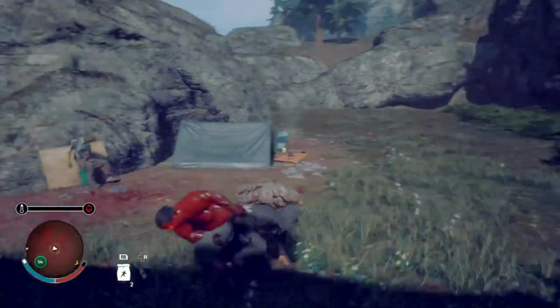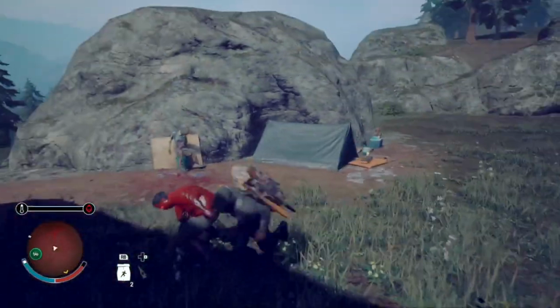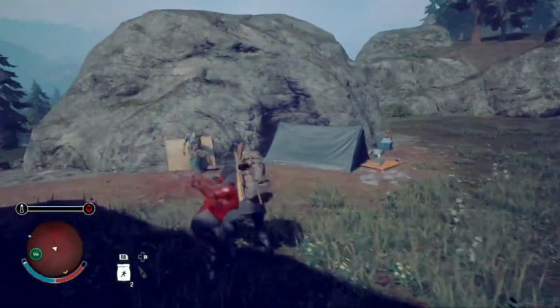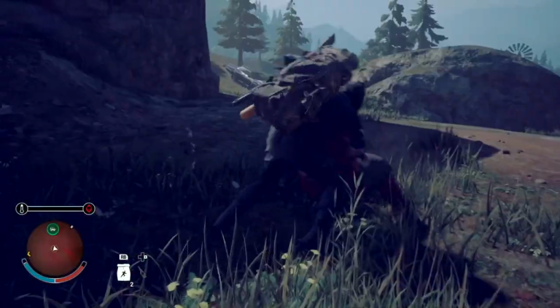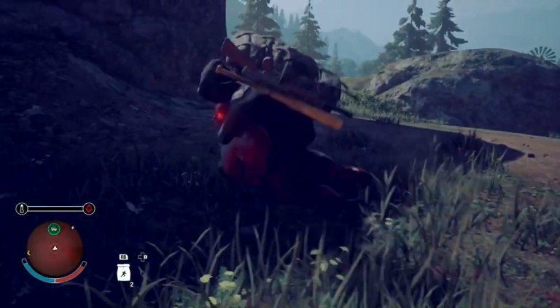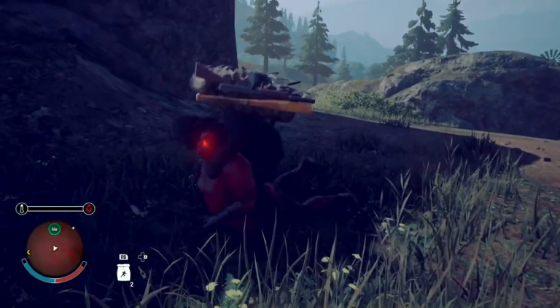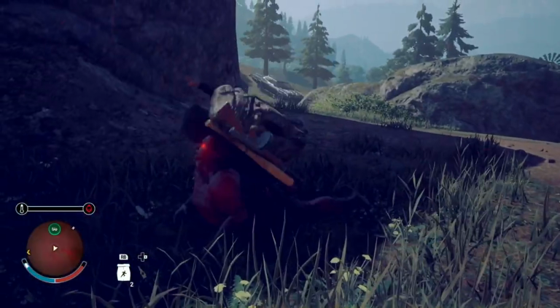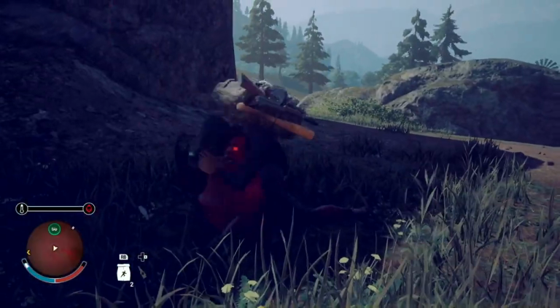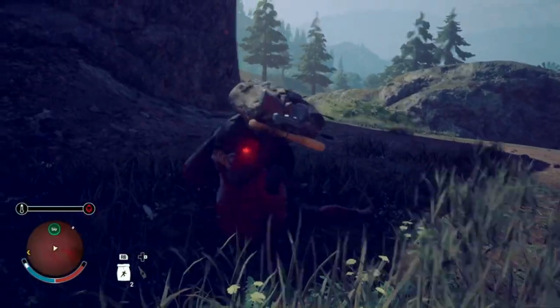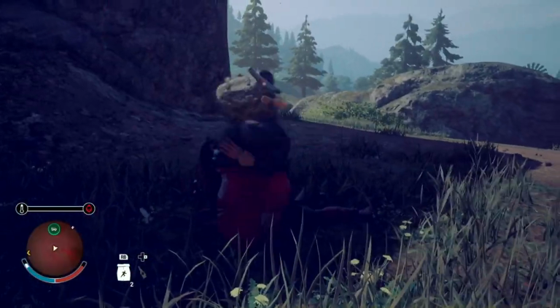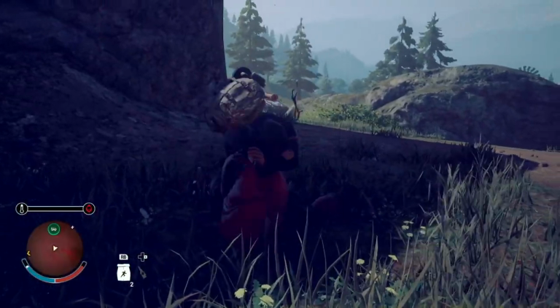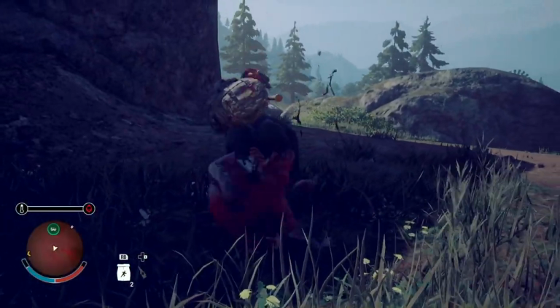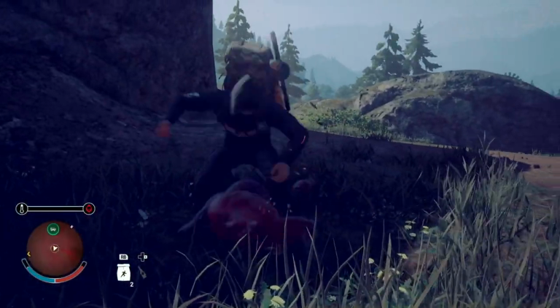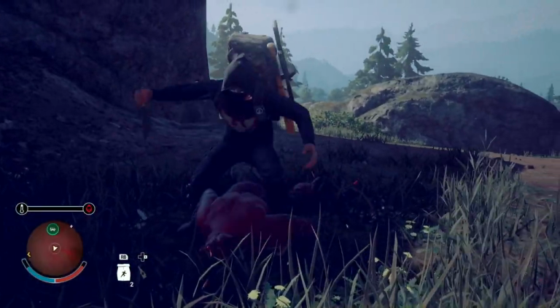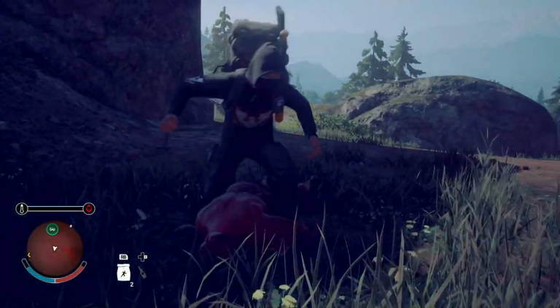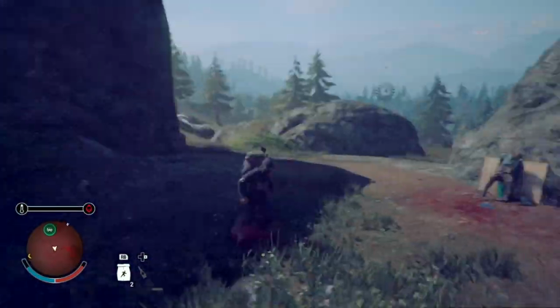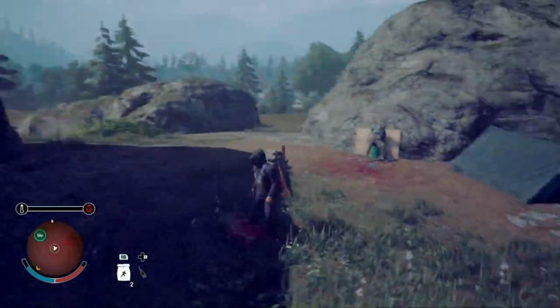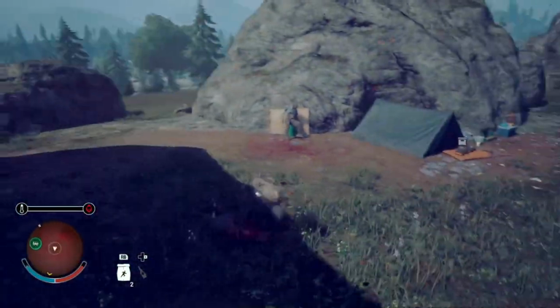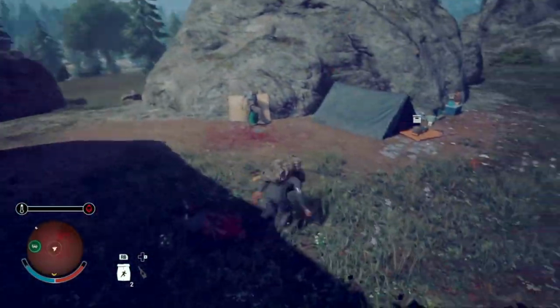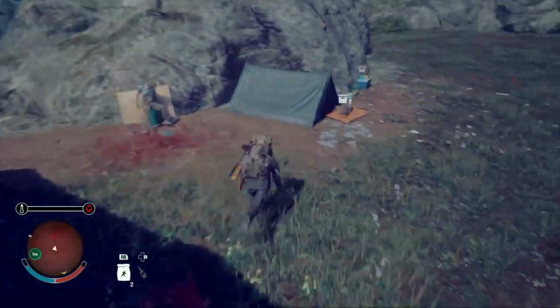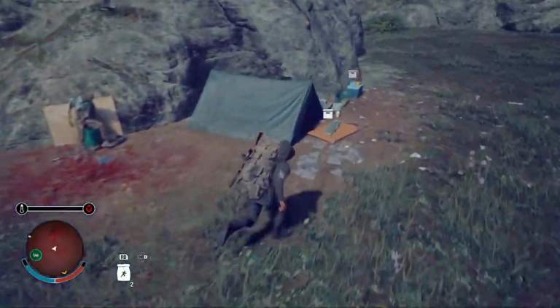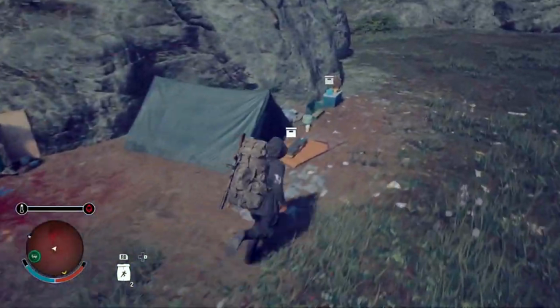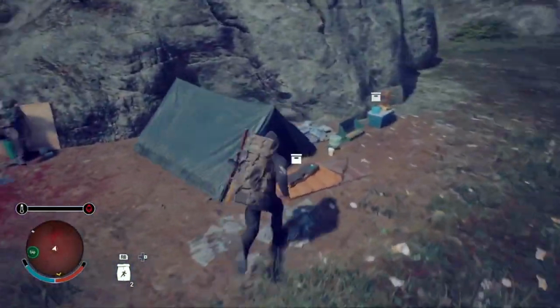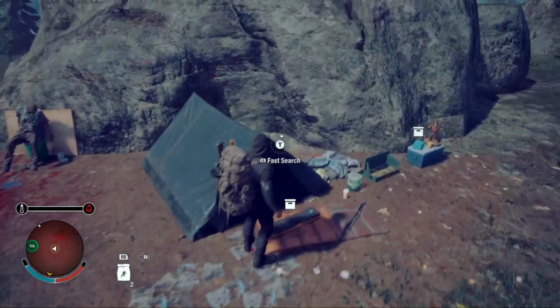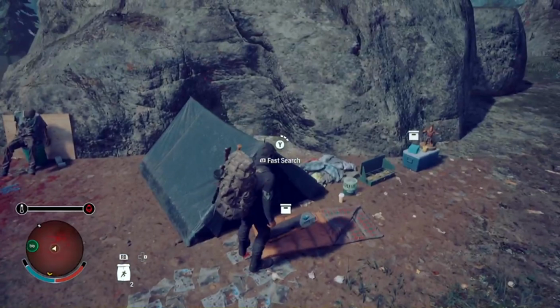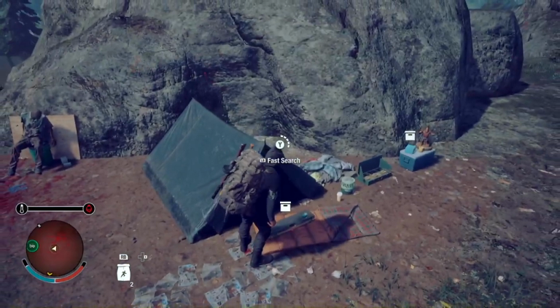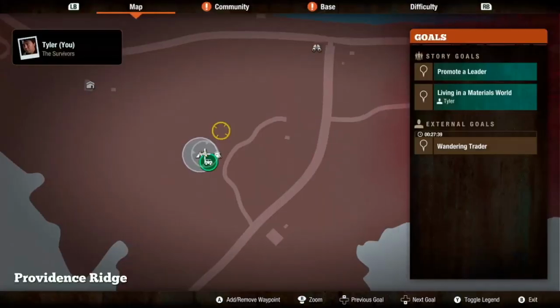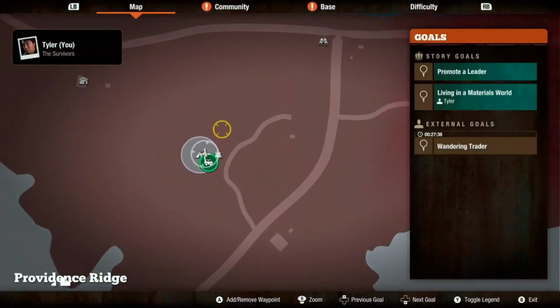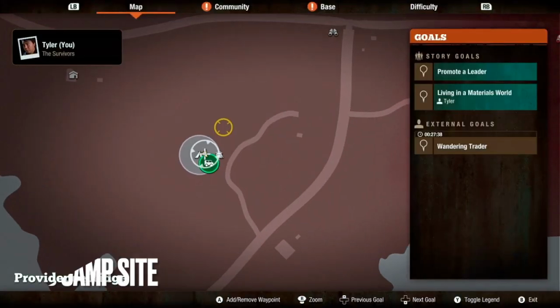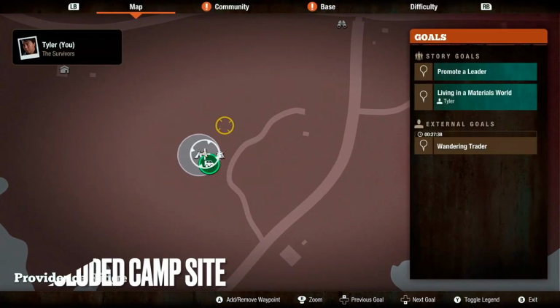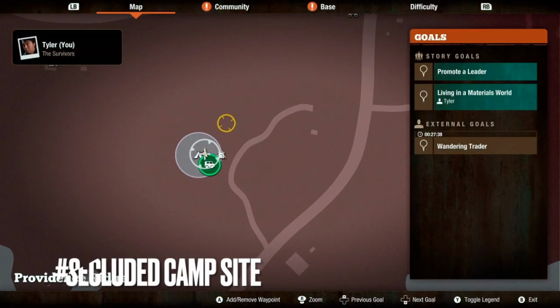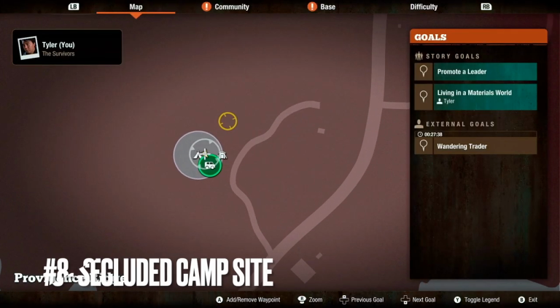Location seven is going to be in the southwestern part of the map. It's going to be in front of a tent that is right behind a large rock.